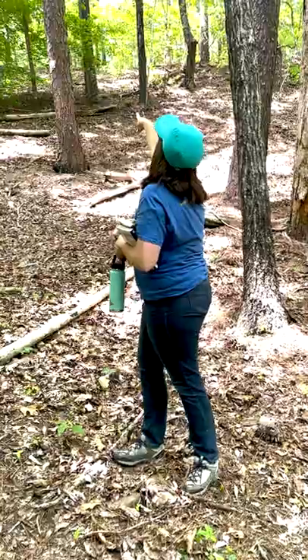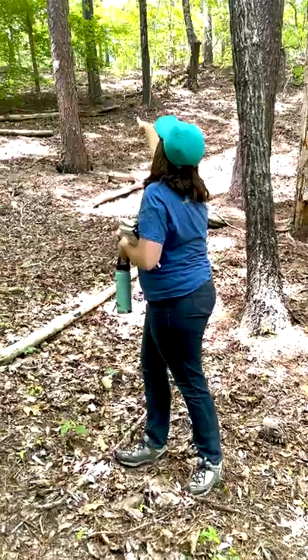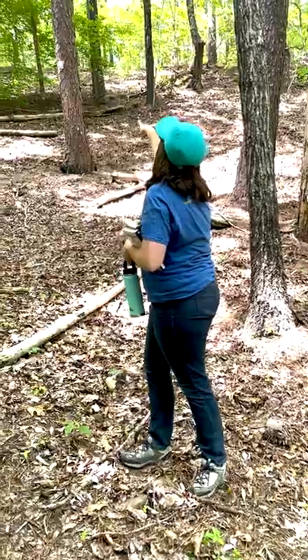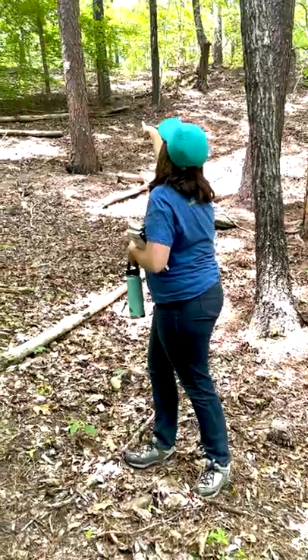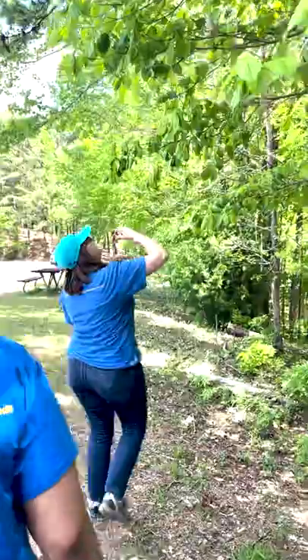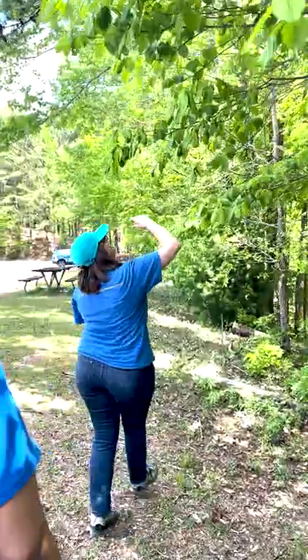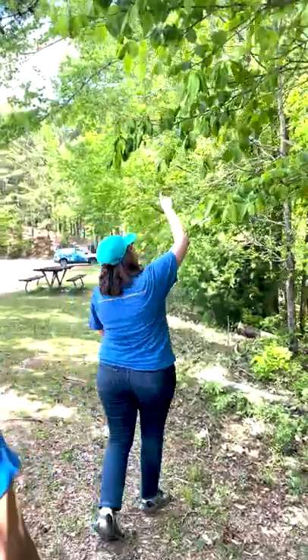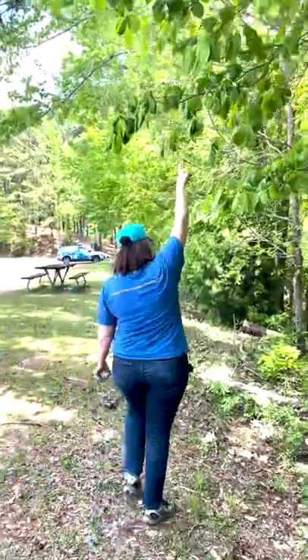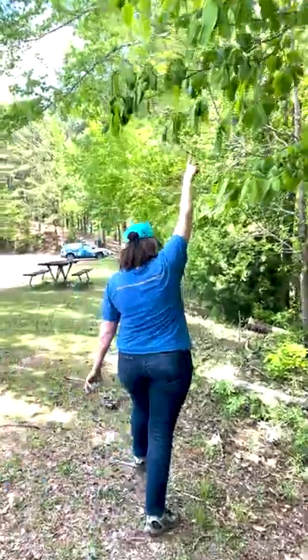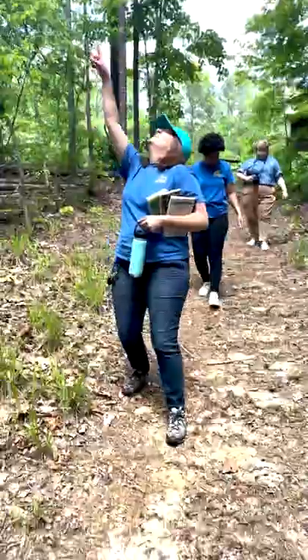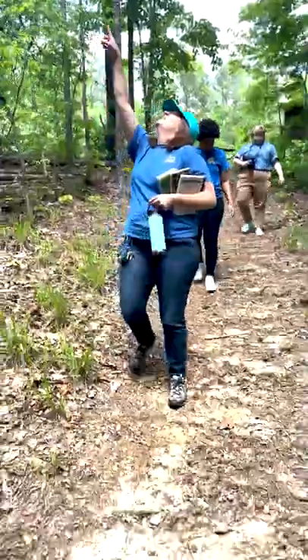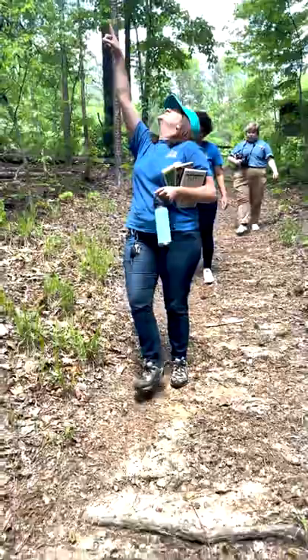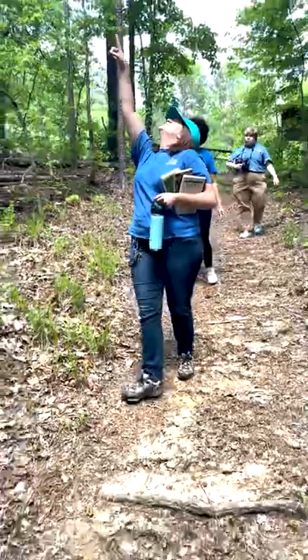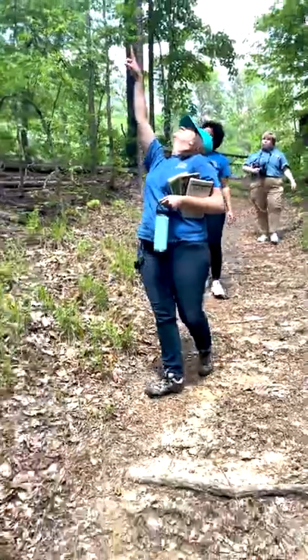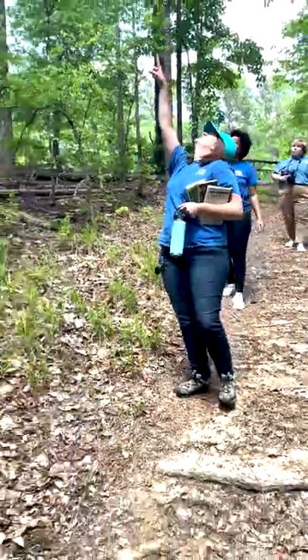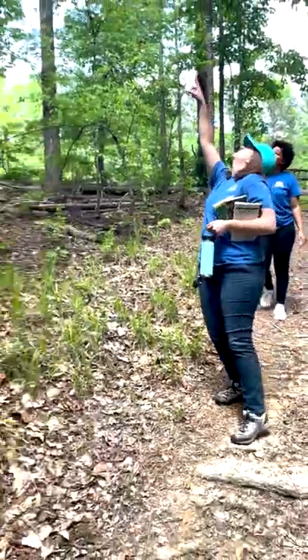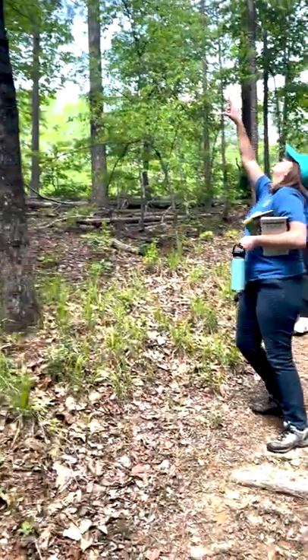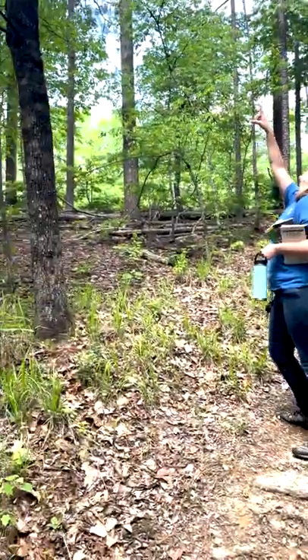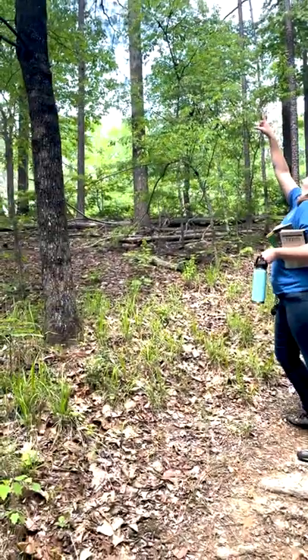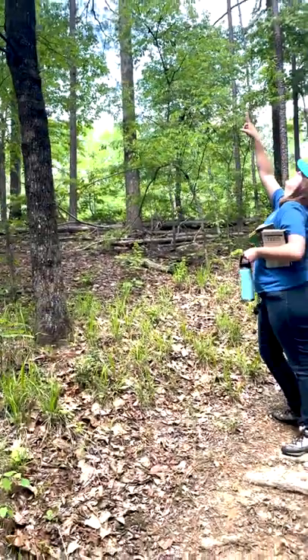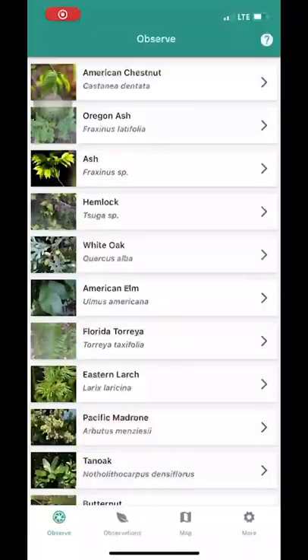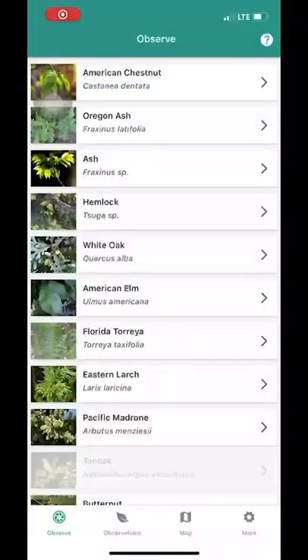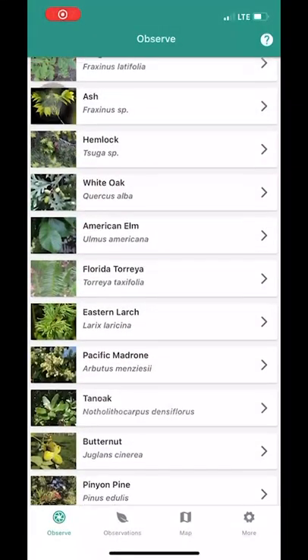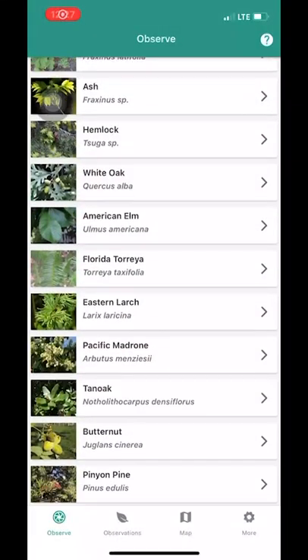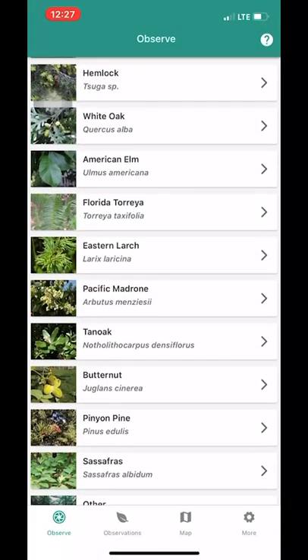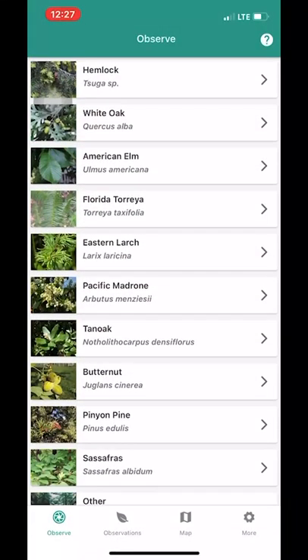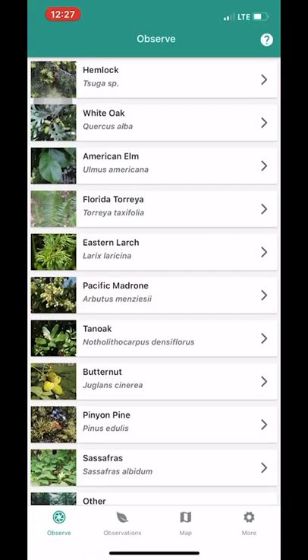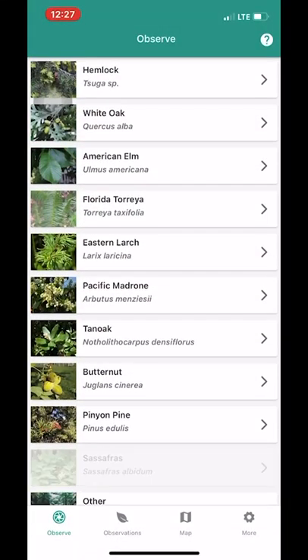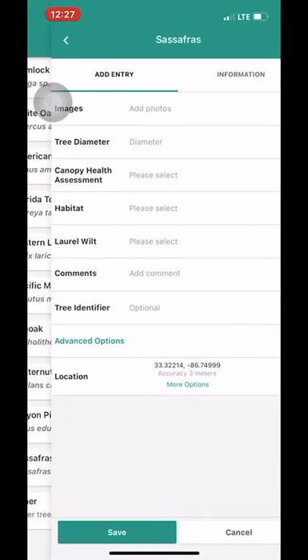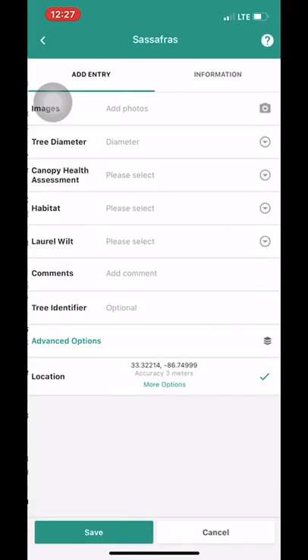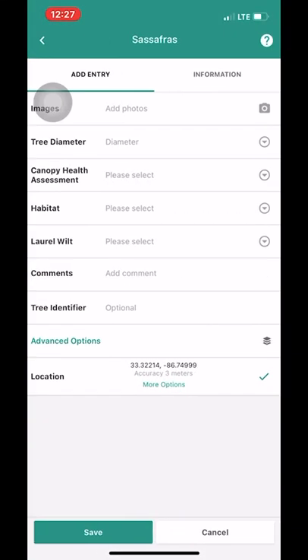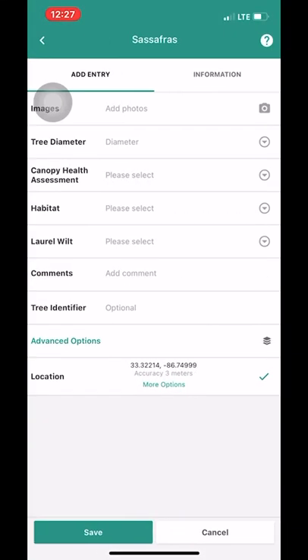That's a loblolly. There's a tulip poplar. That is probably some kind of water oak. We then used an app called TreeSnap to record our findings.